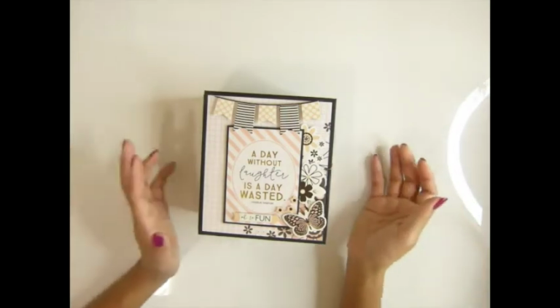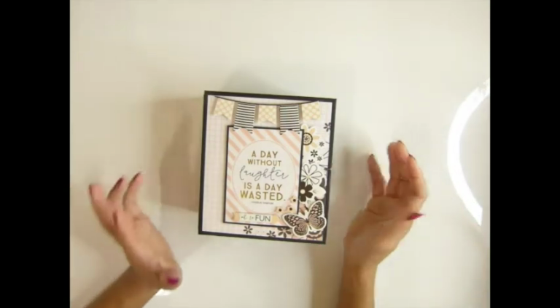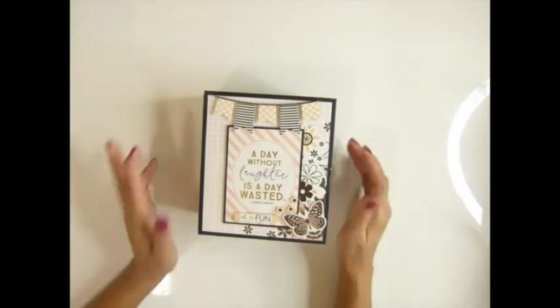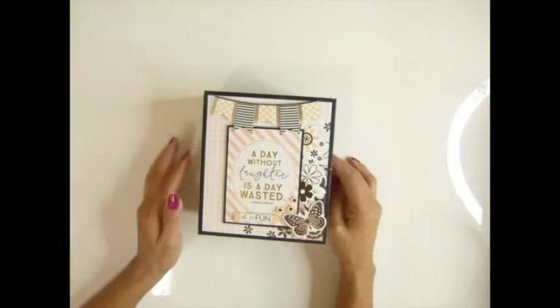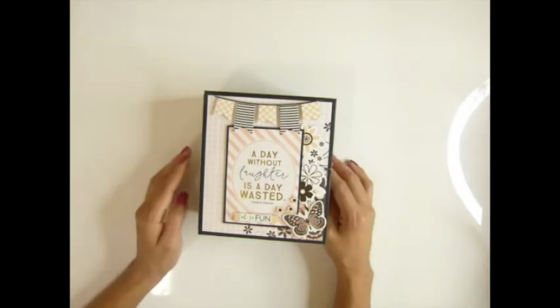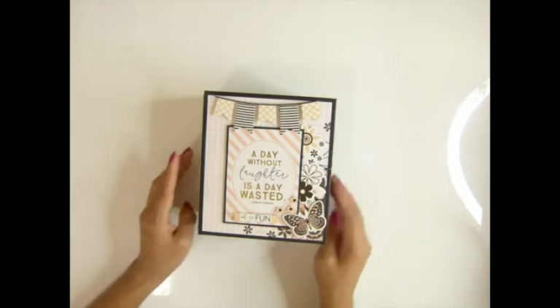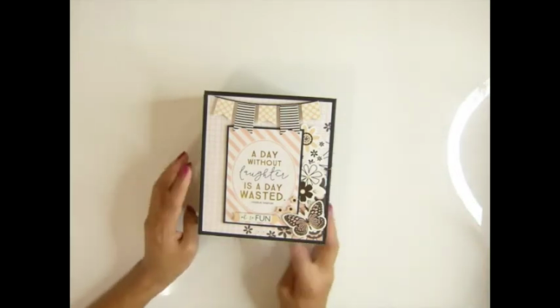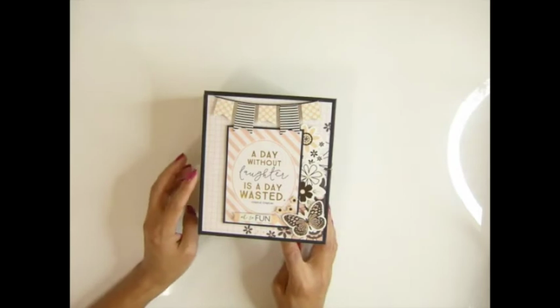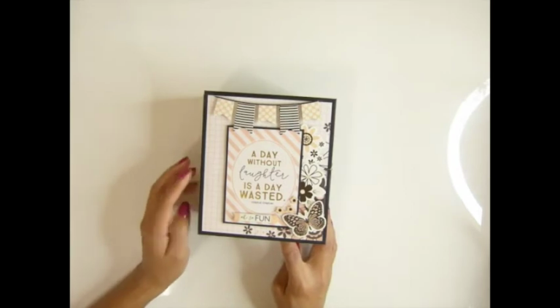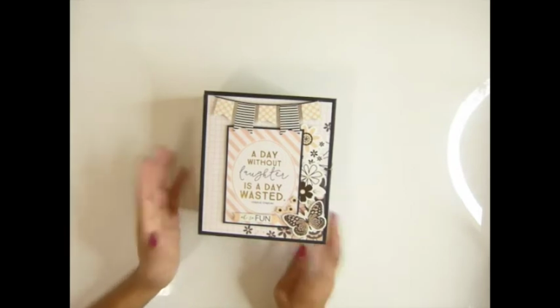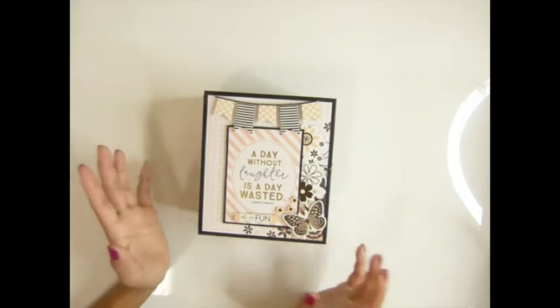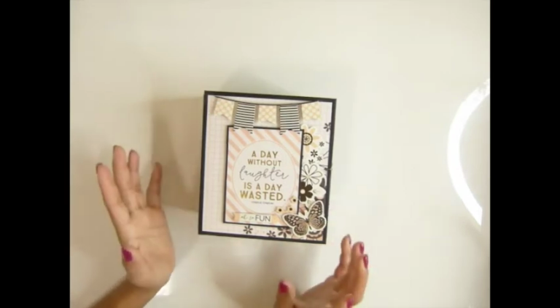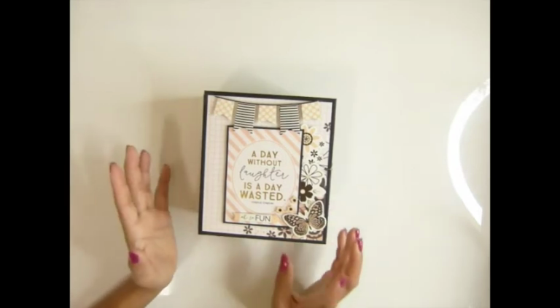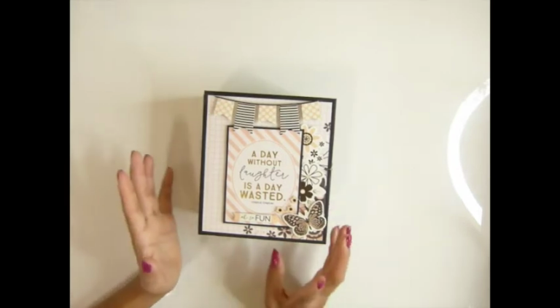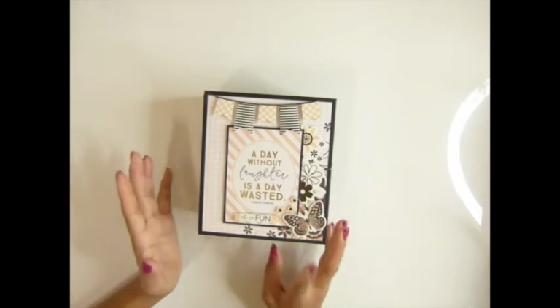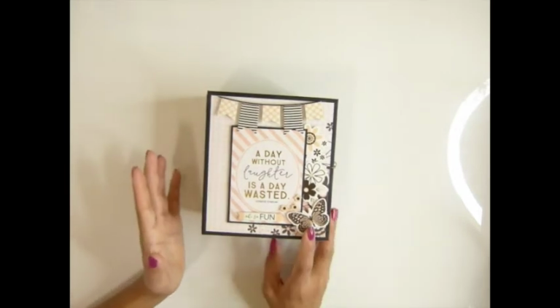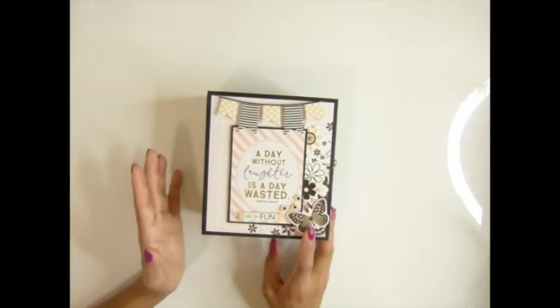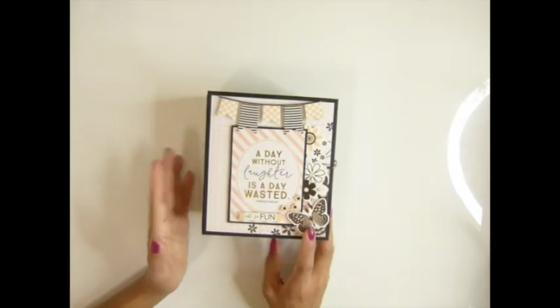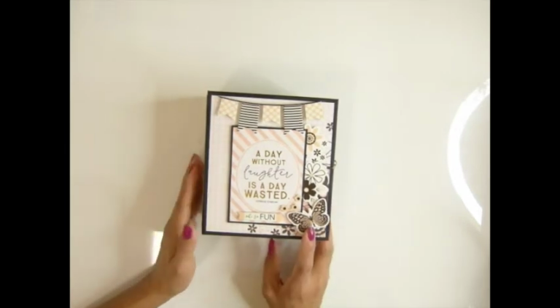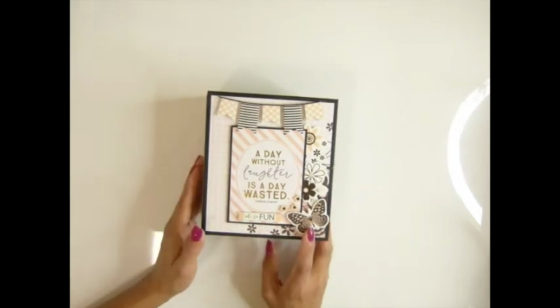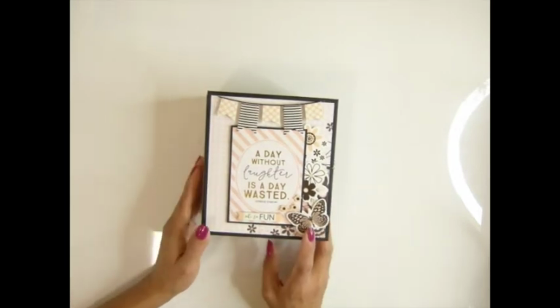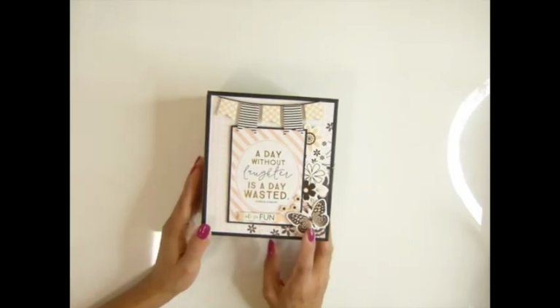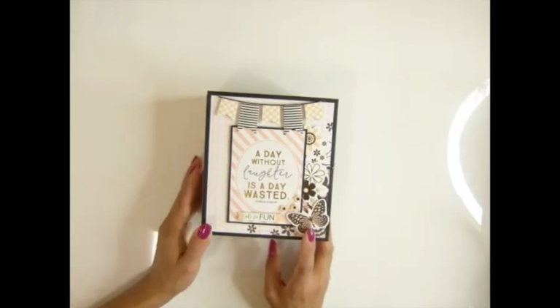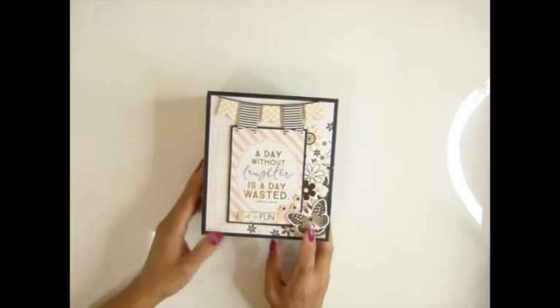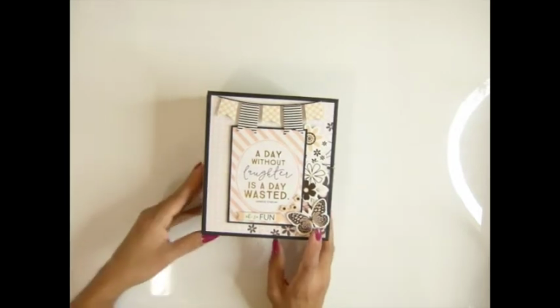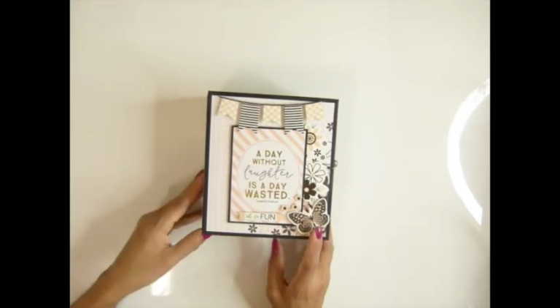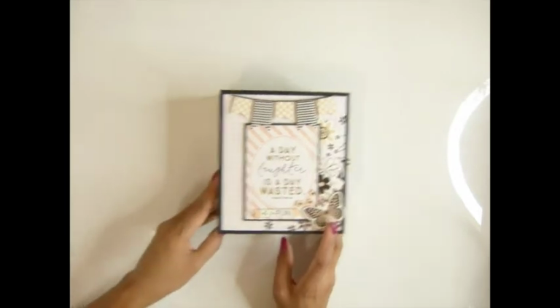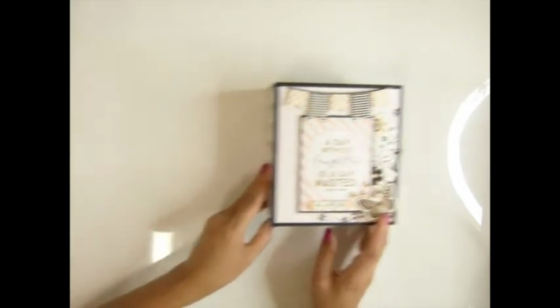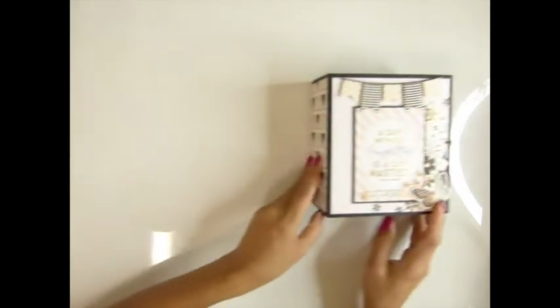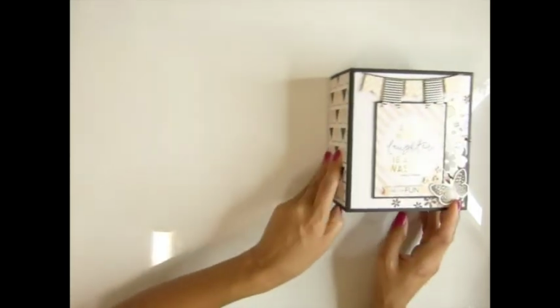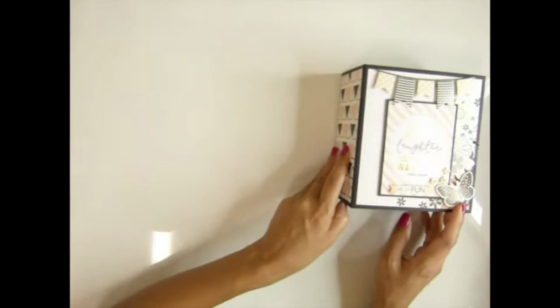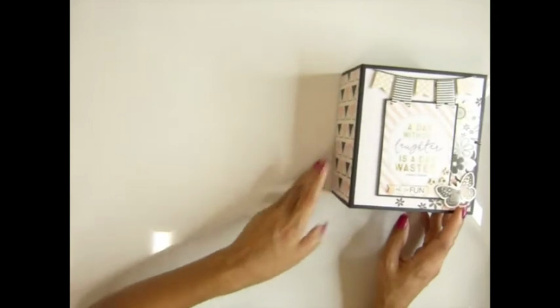So yeah, let's start. I'm going to tell you what you will need to make this album.